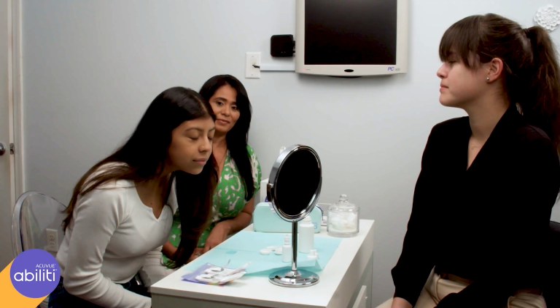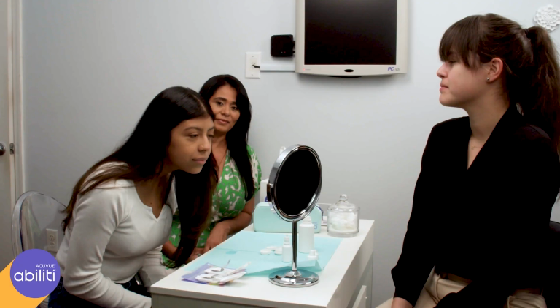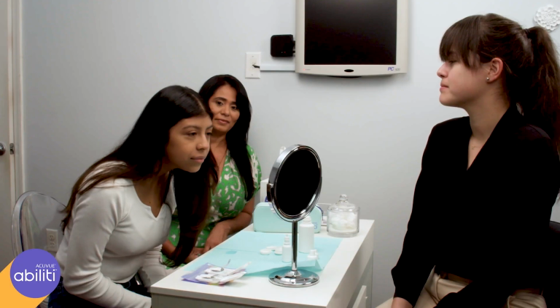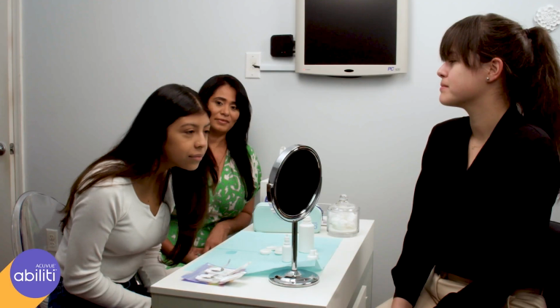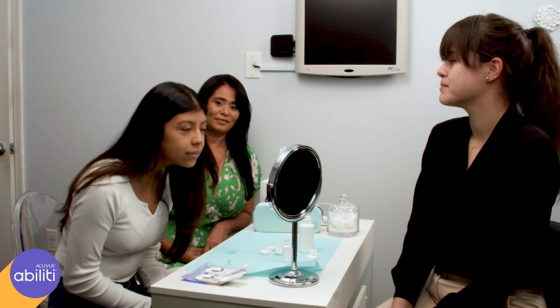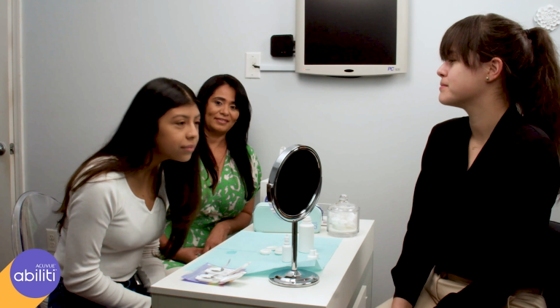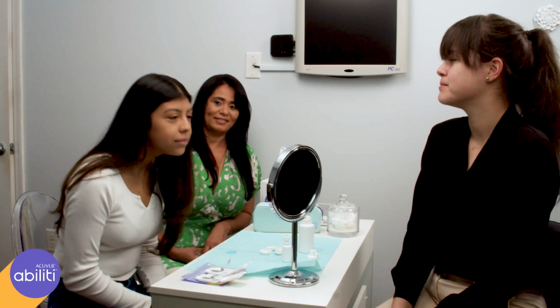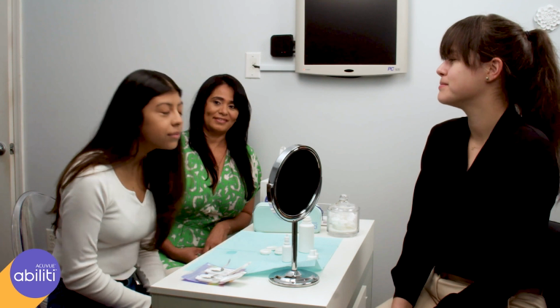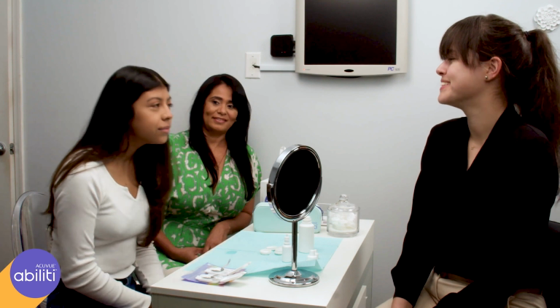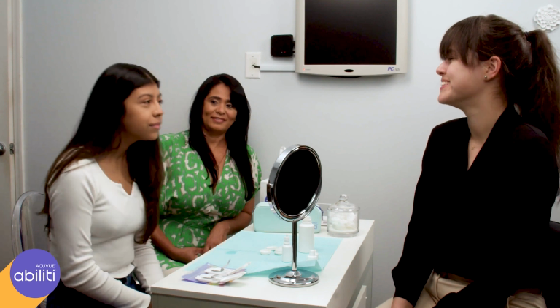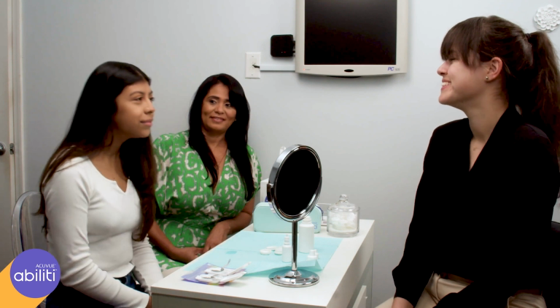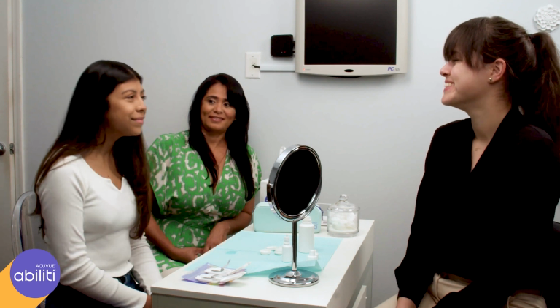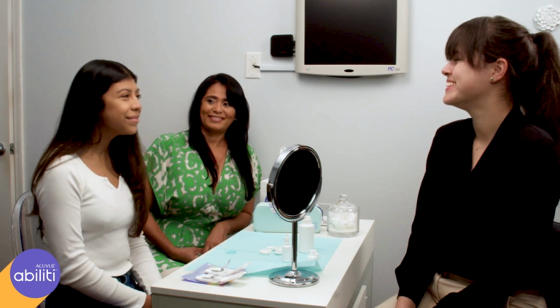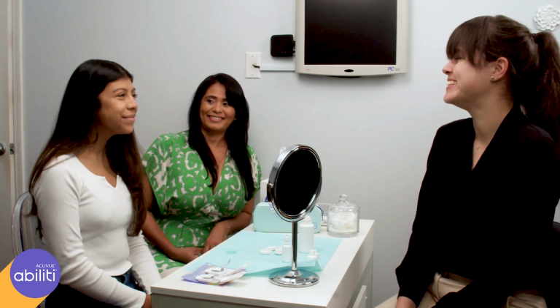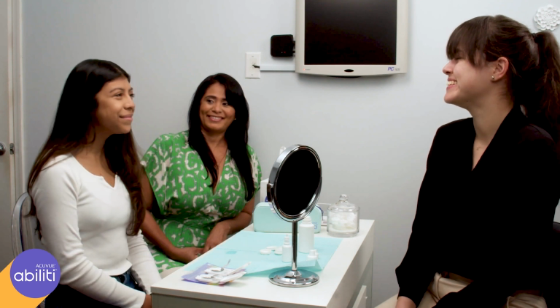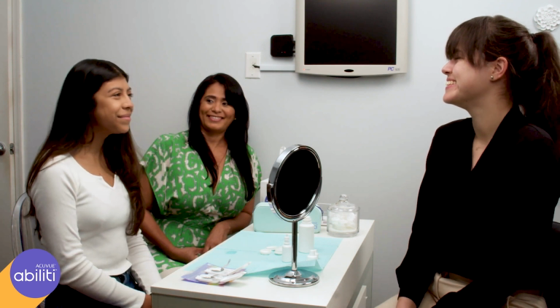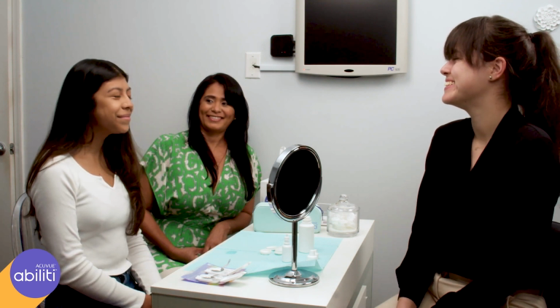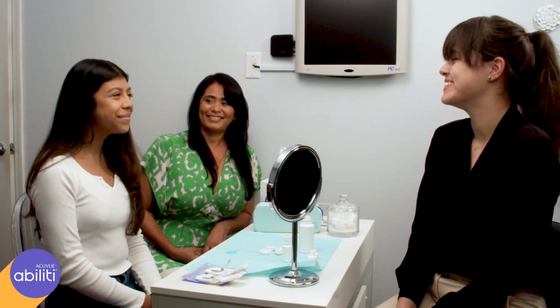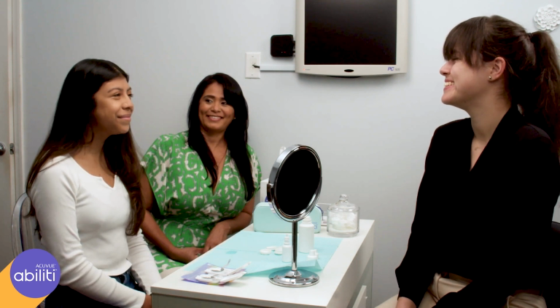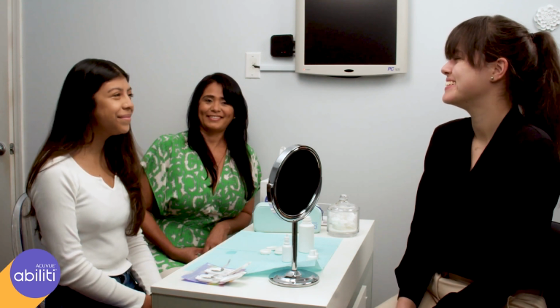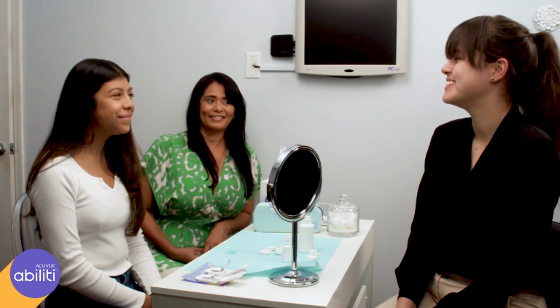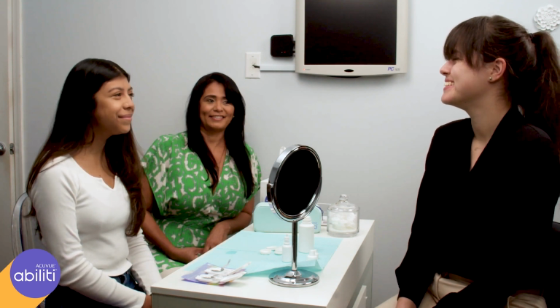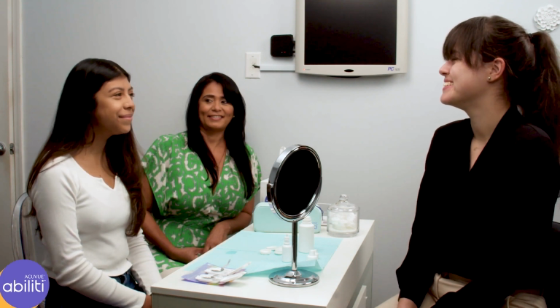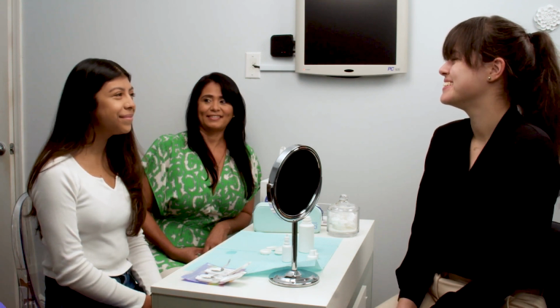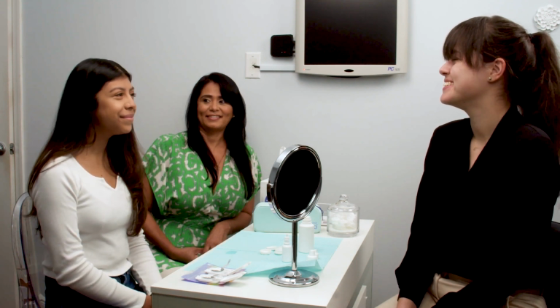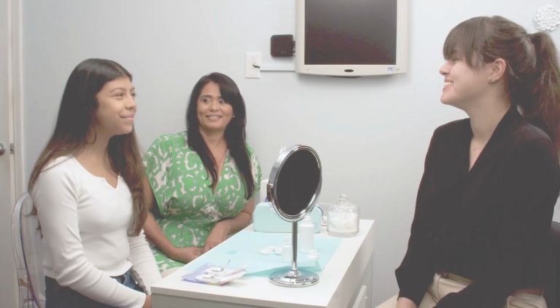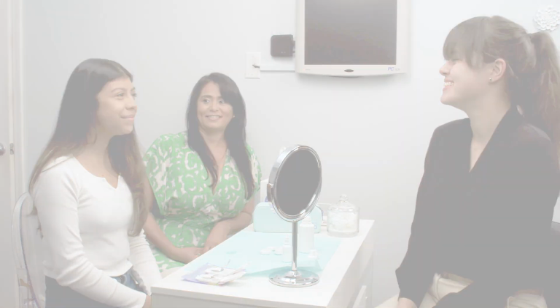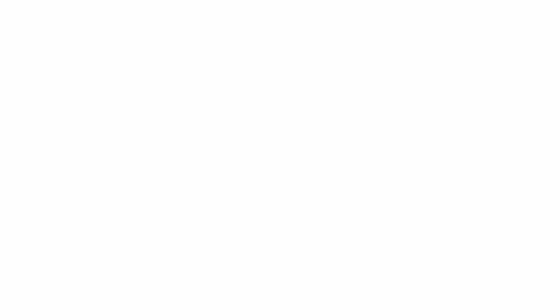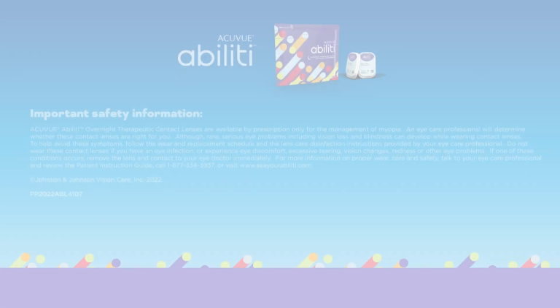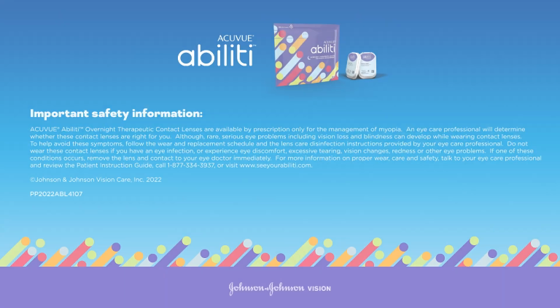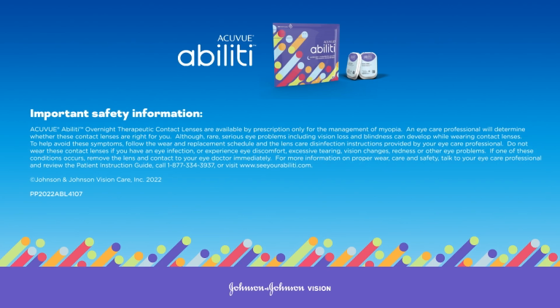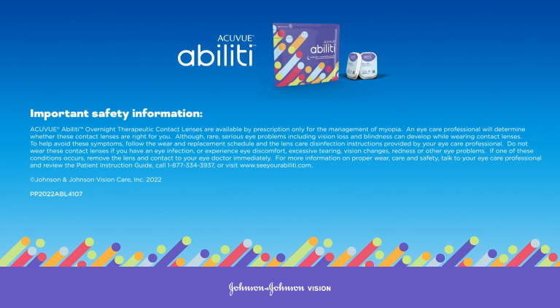Great job! Repeat the process to remove the other lens. Take care!